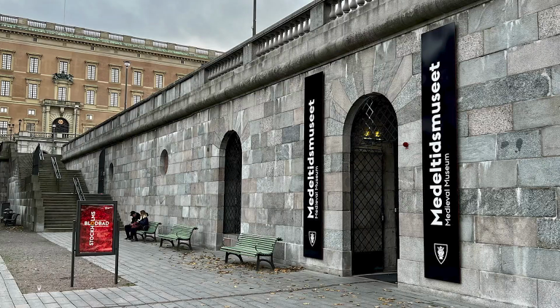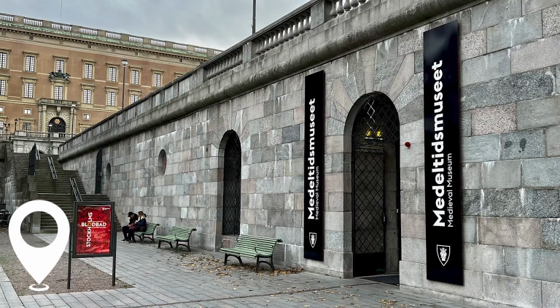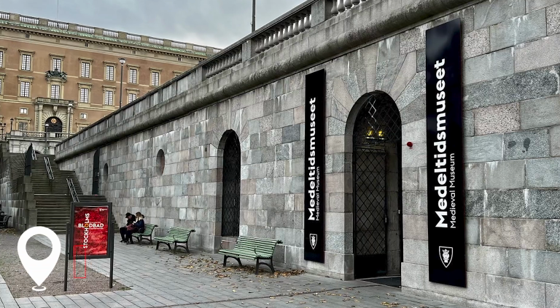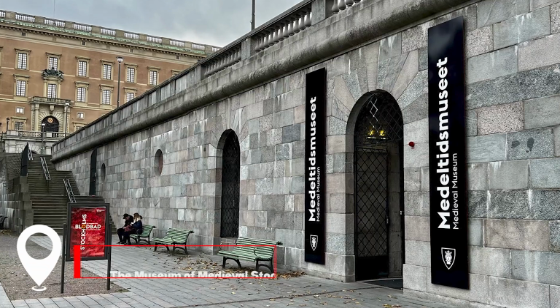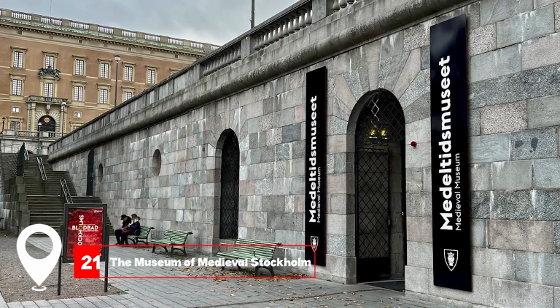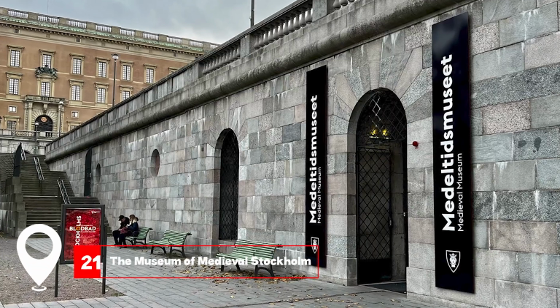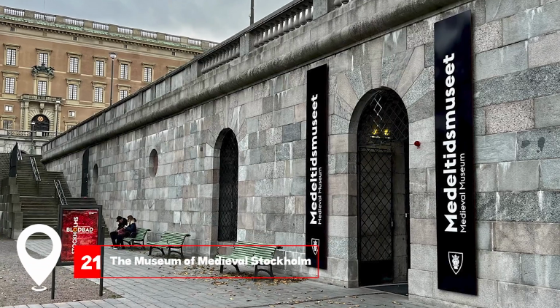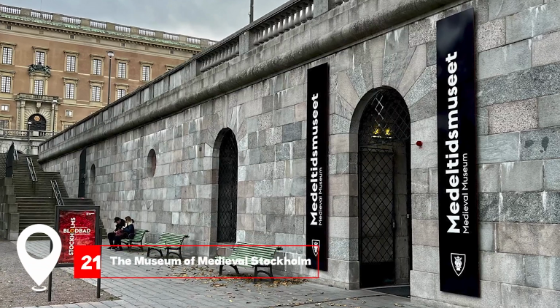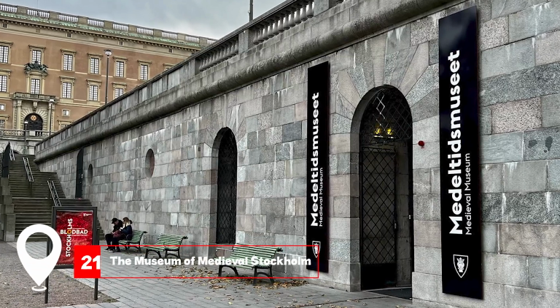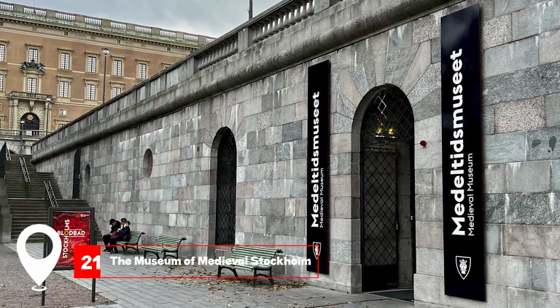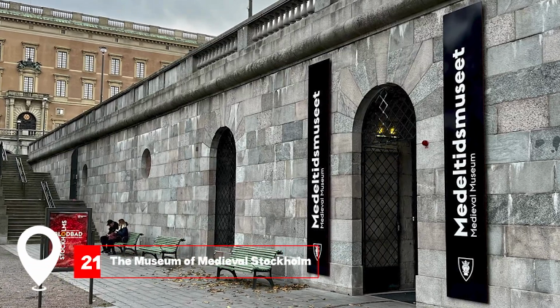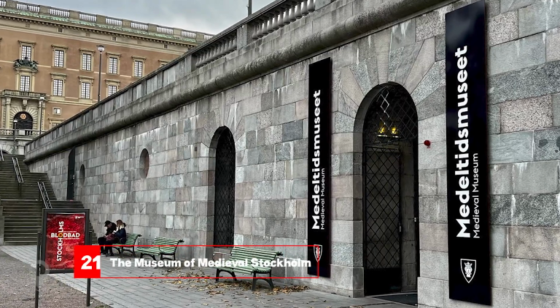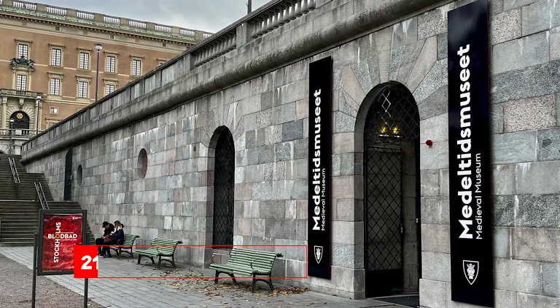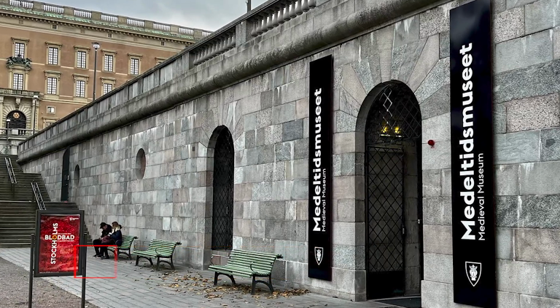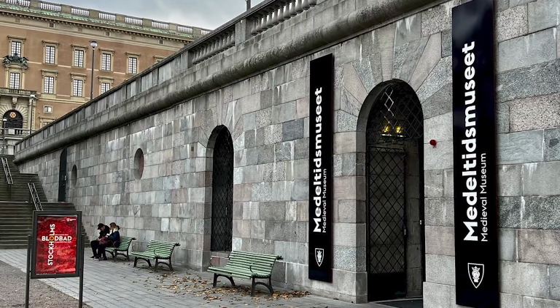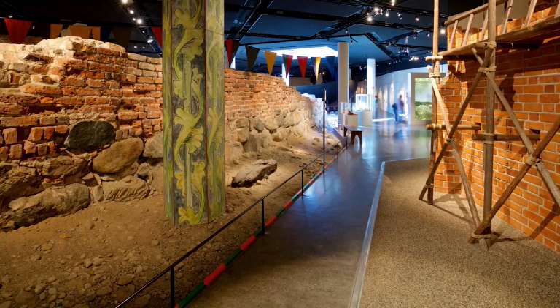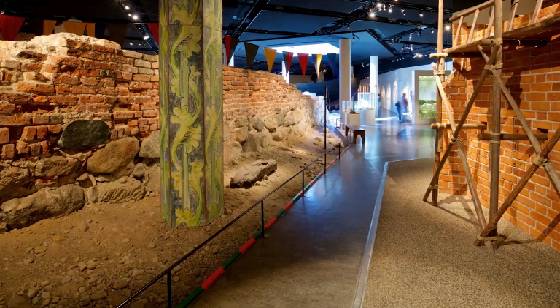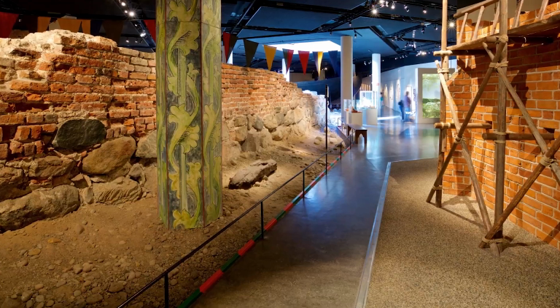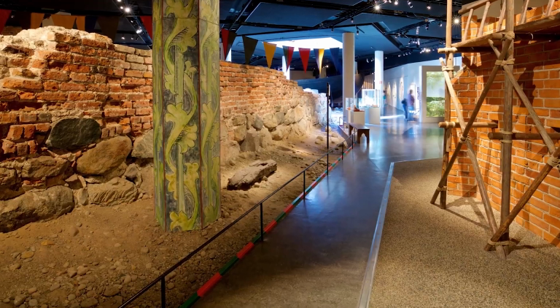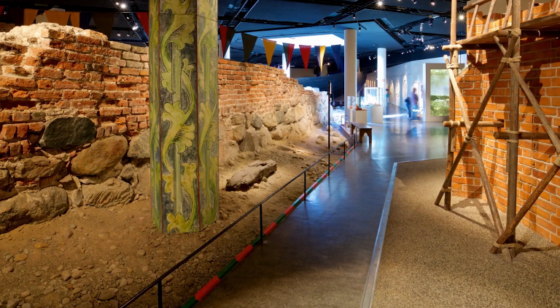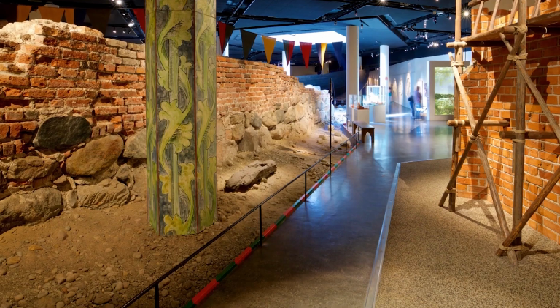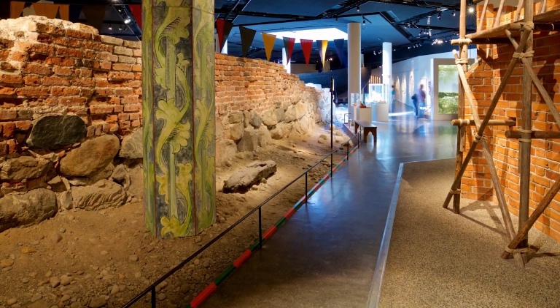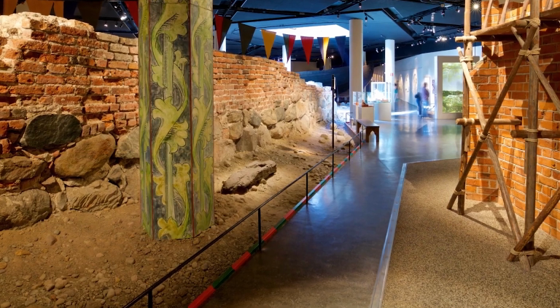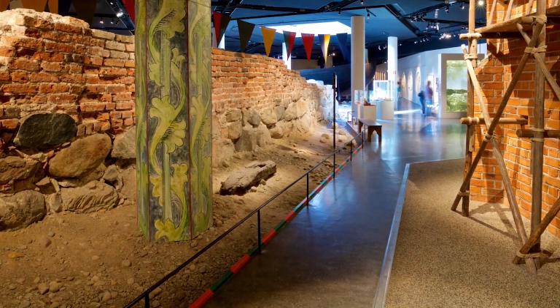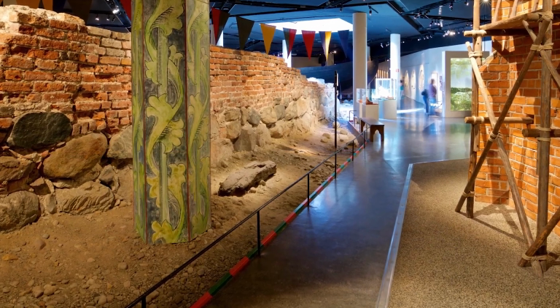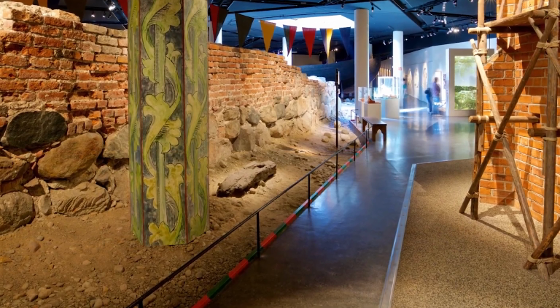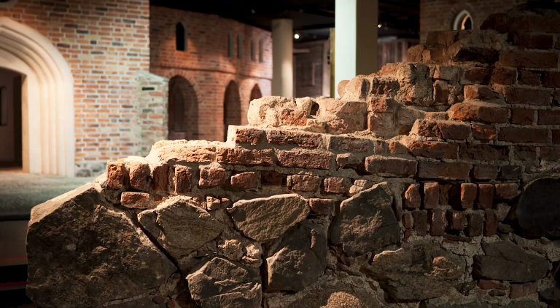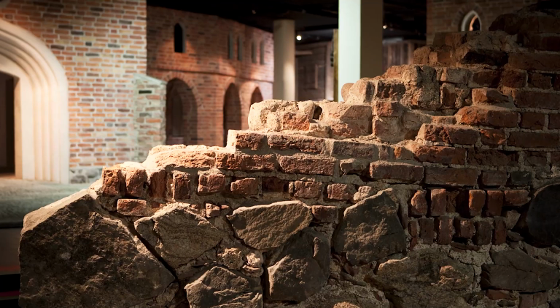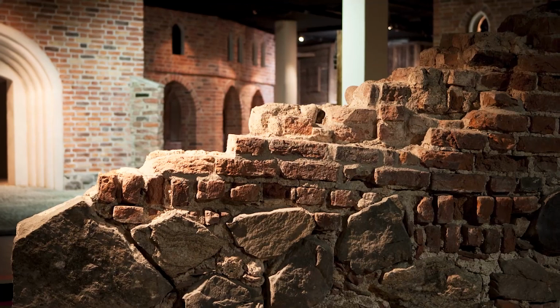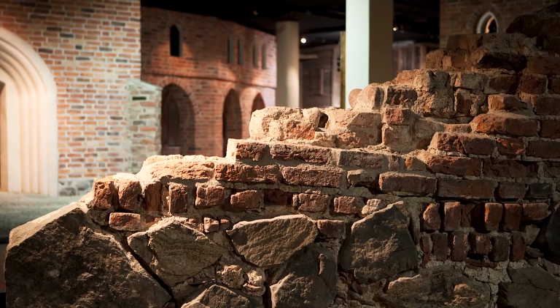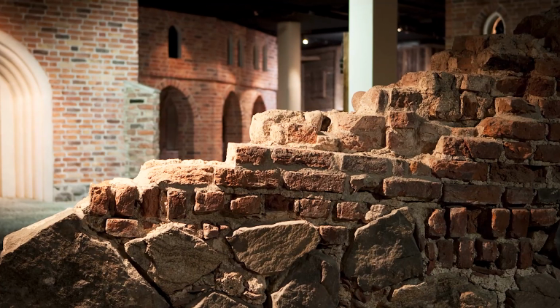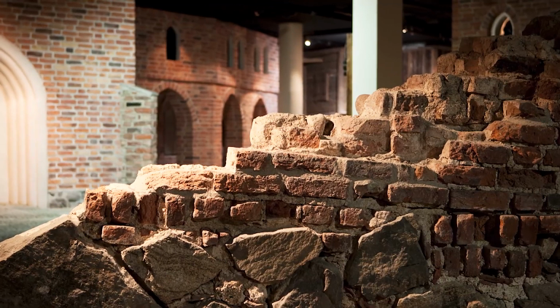At number twenty-one, we have the Museum of Medieval Stockholm. Explore the city's medieval roots, from its architecture to its ancient streets.